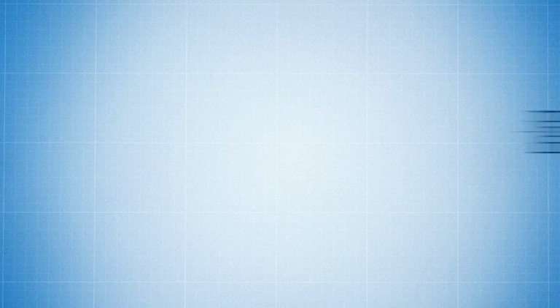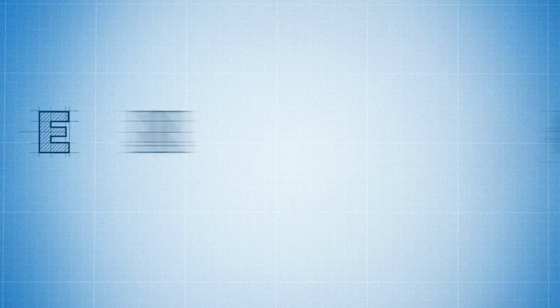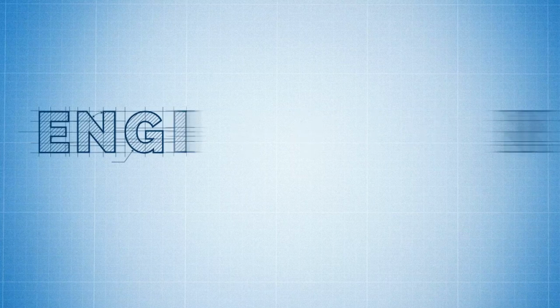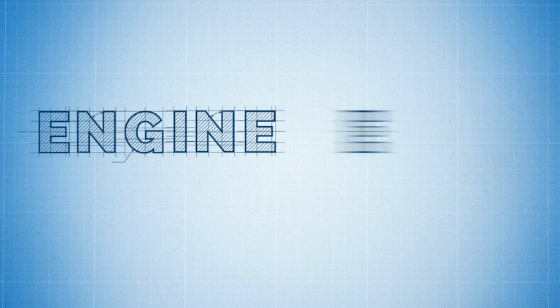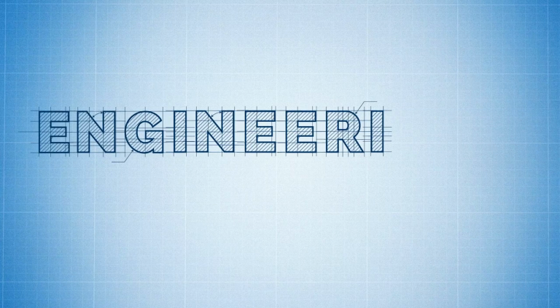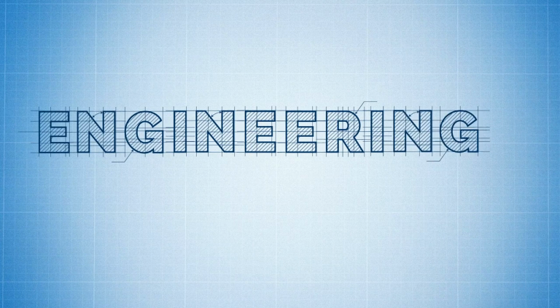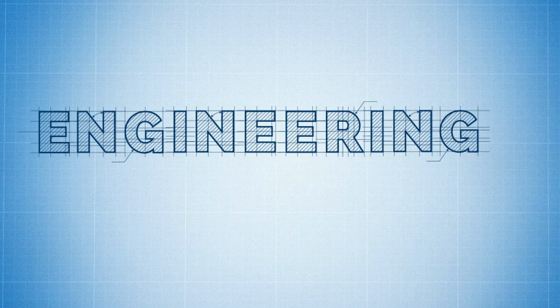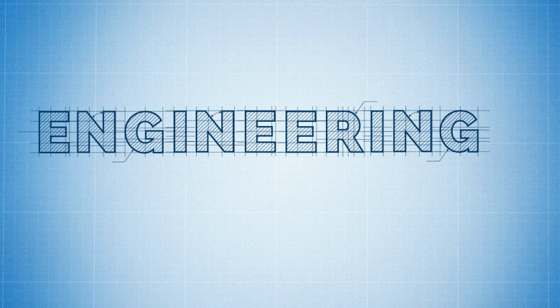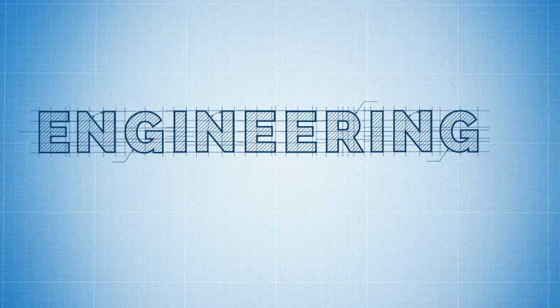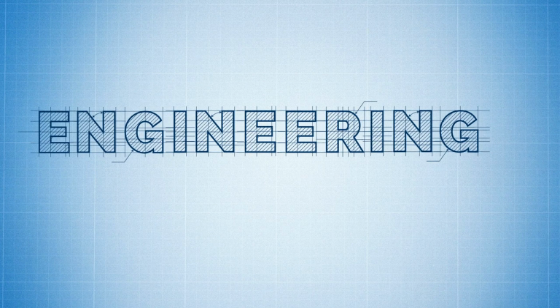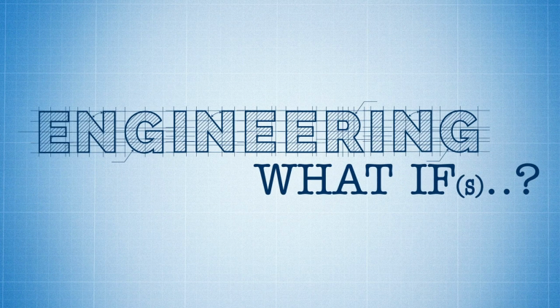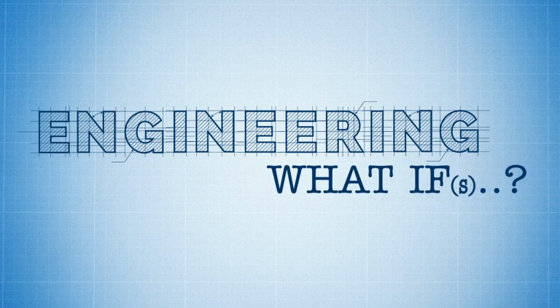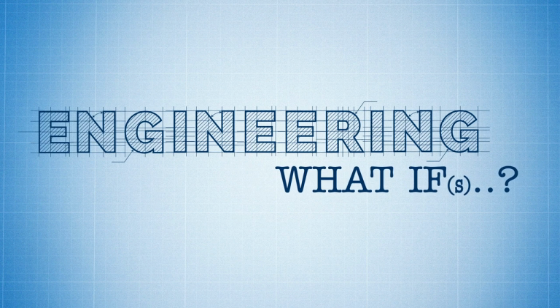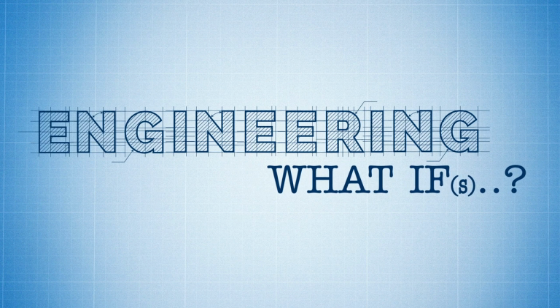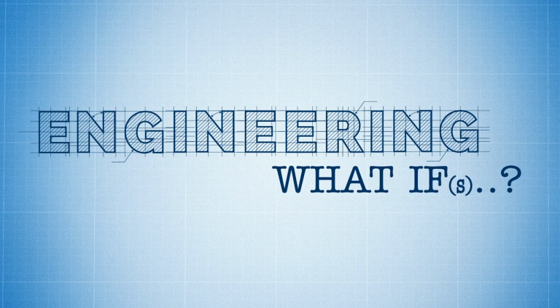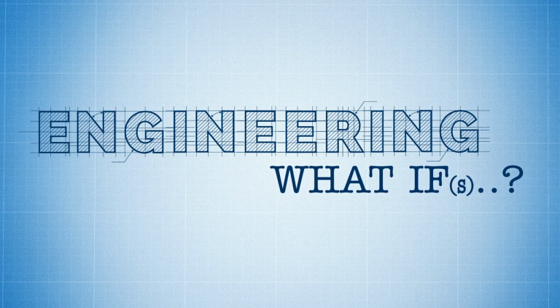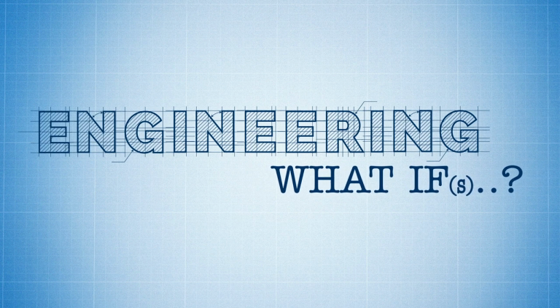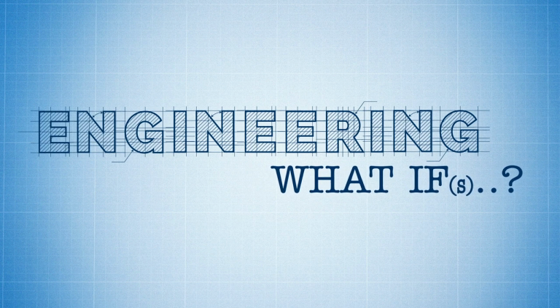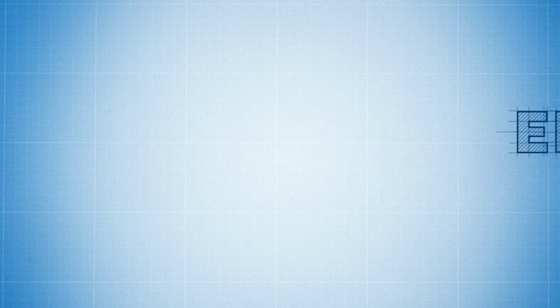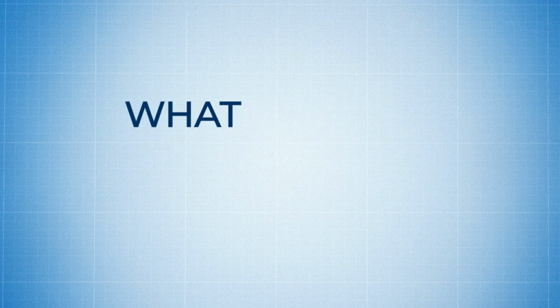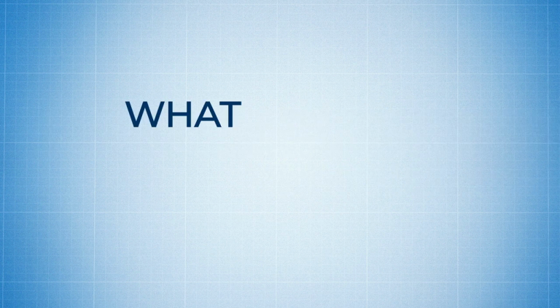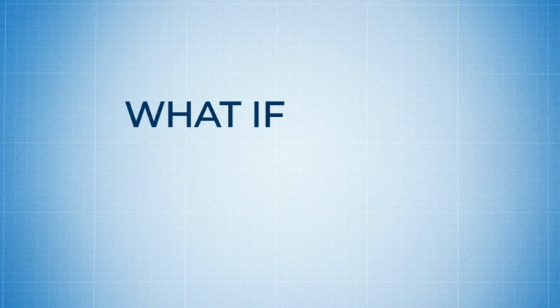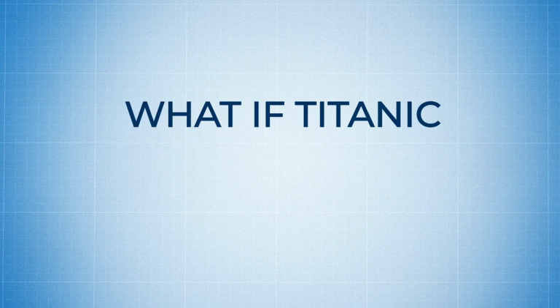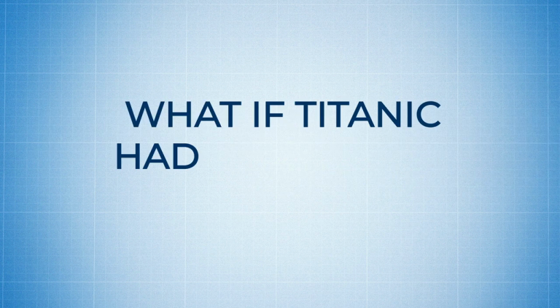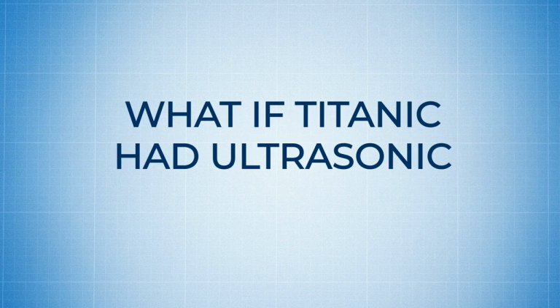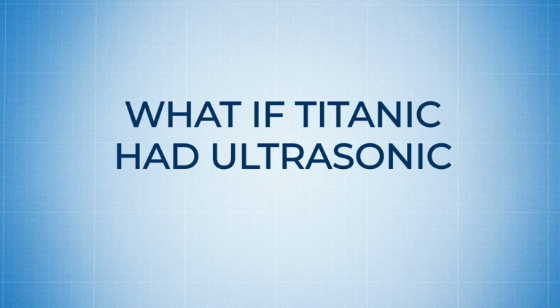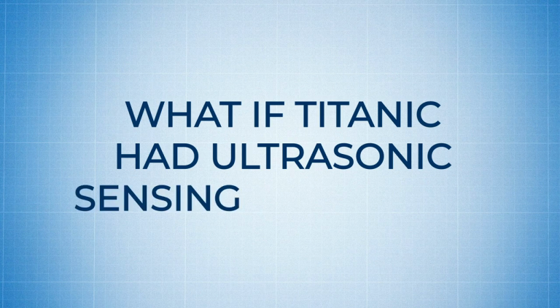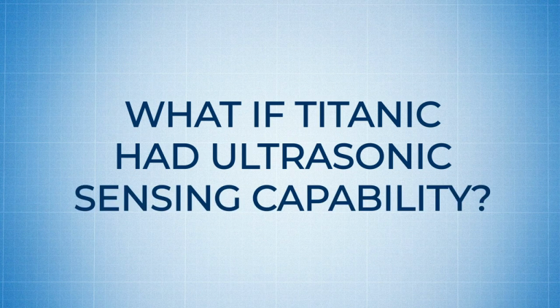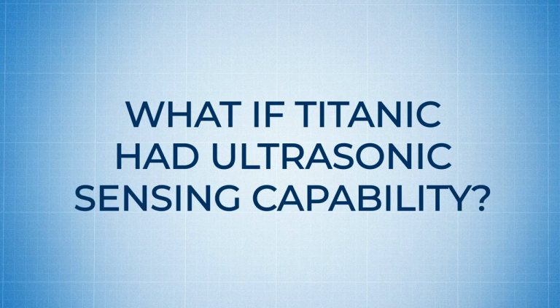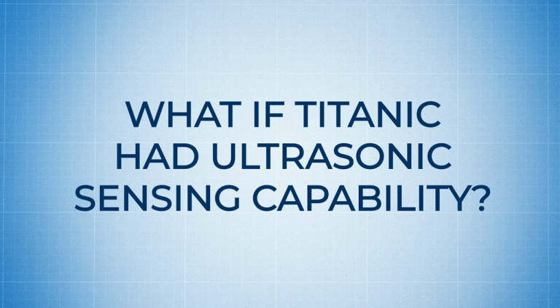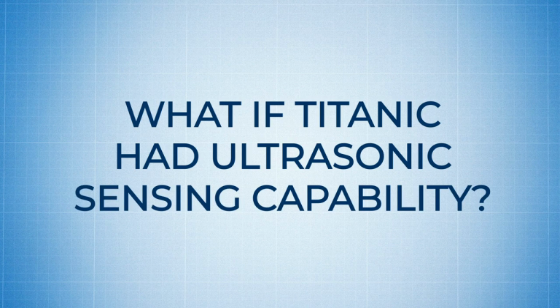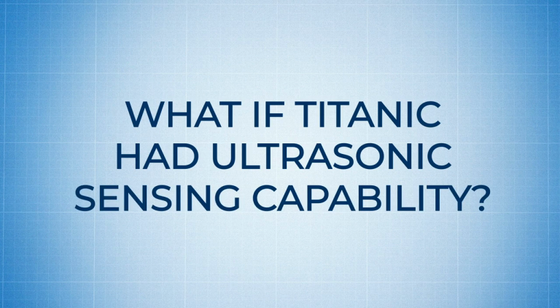Omega Presents Engineering What Ifs. In this edition: what if Titanic had ultrasonic sensing capability?